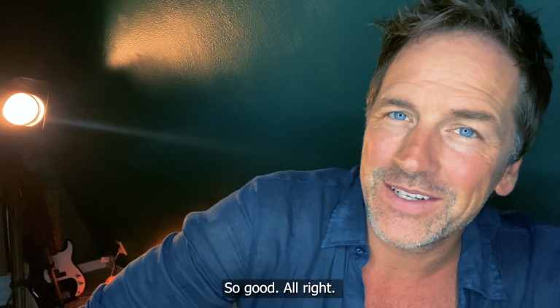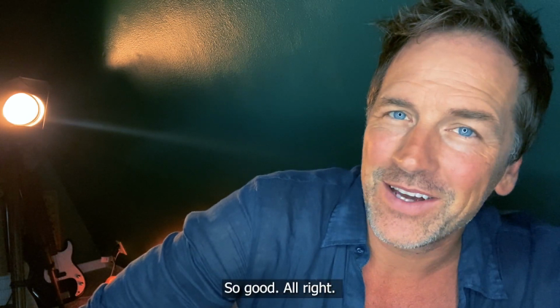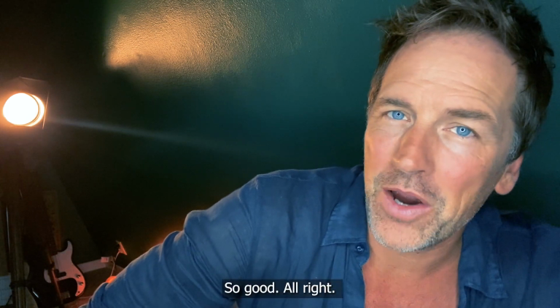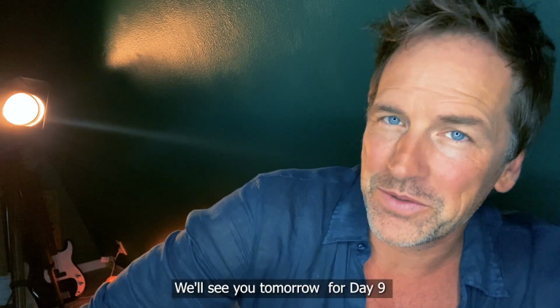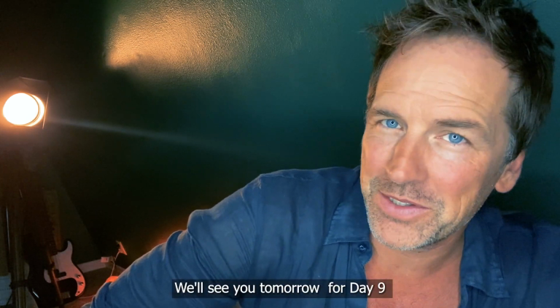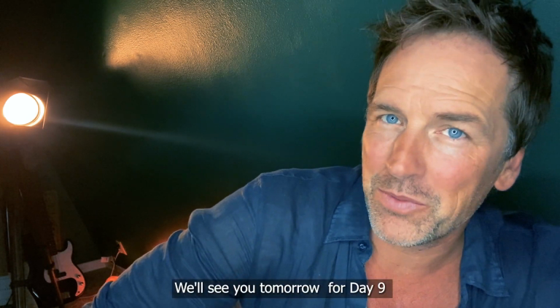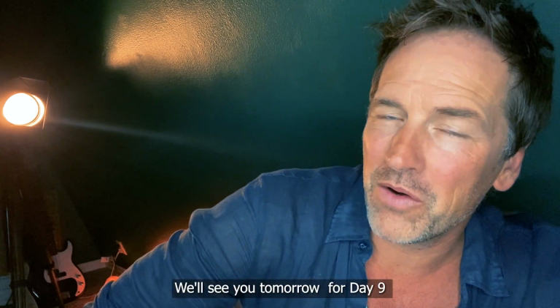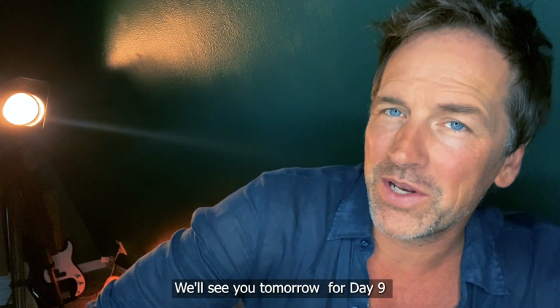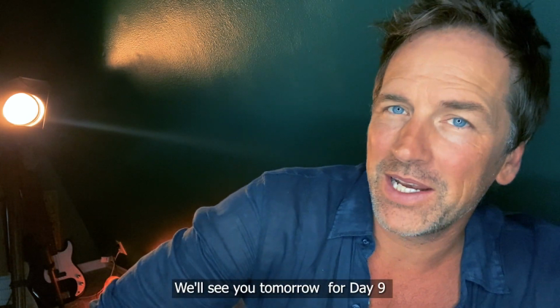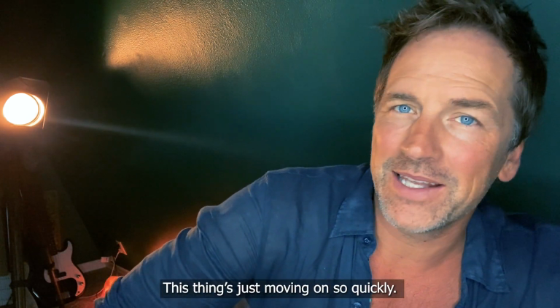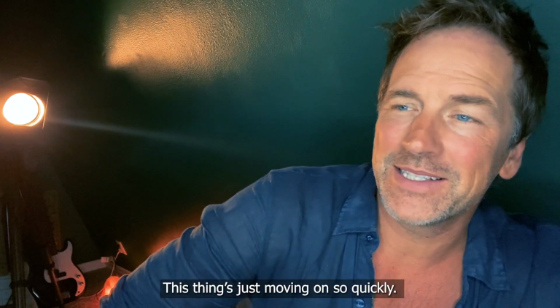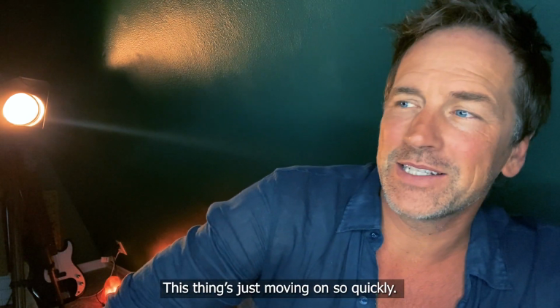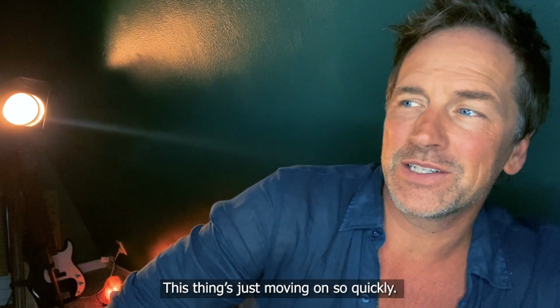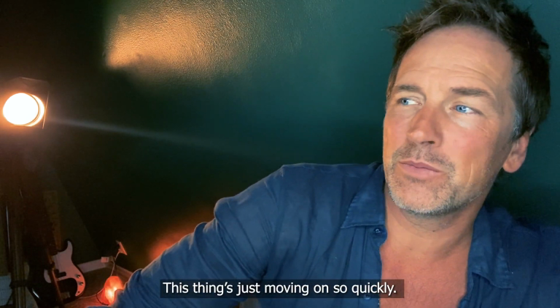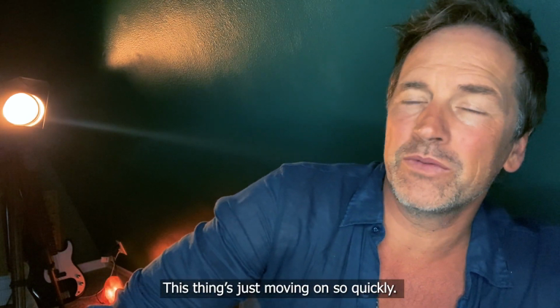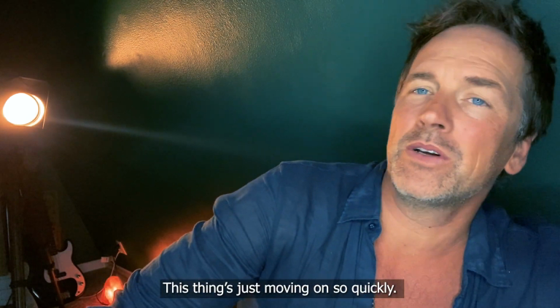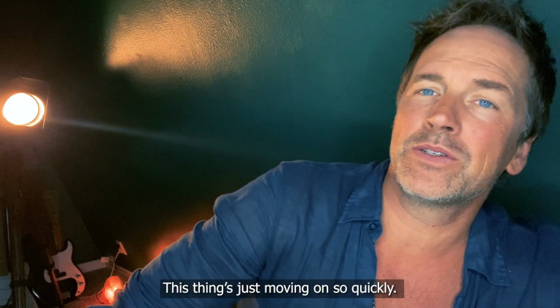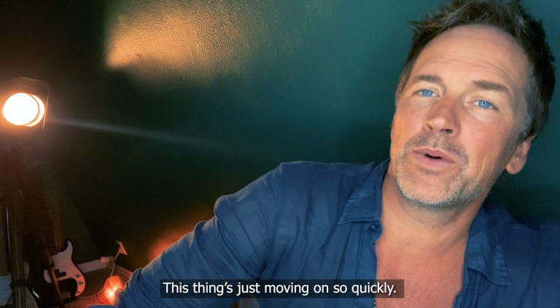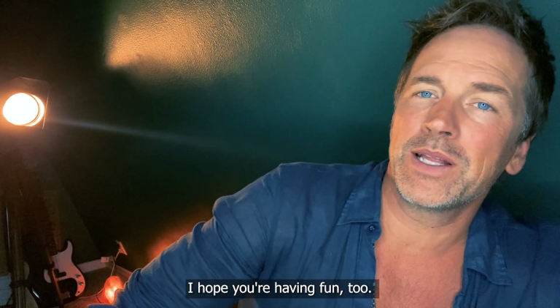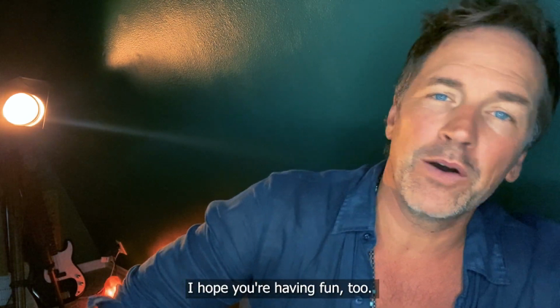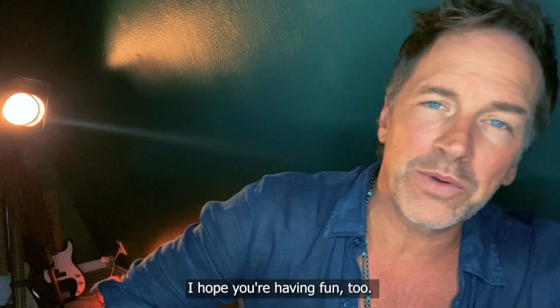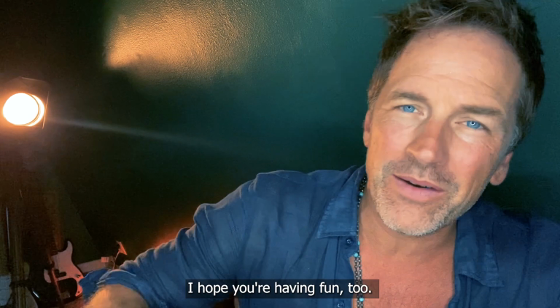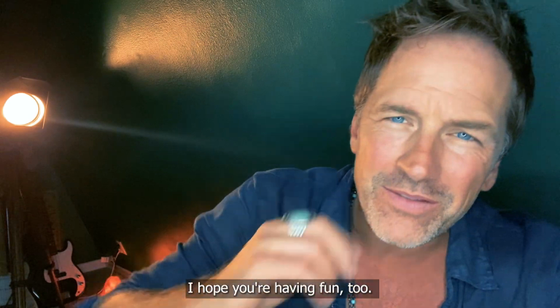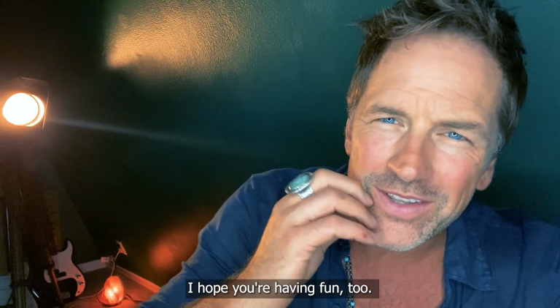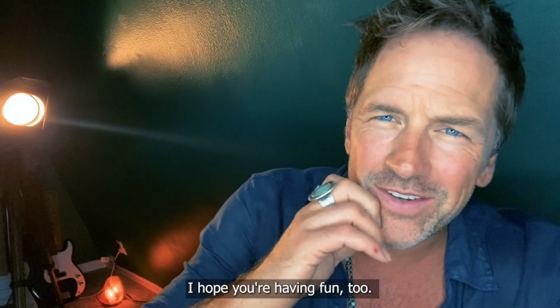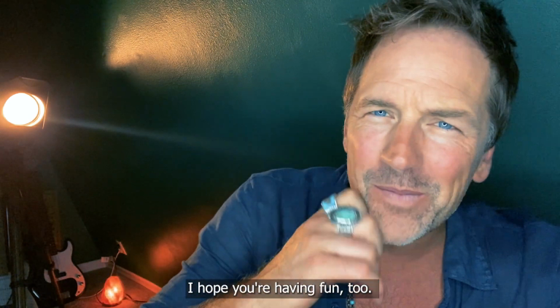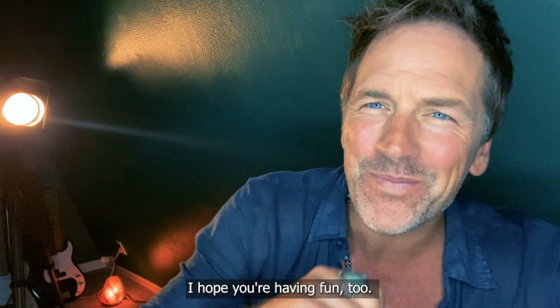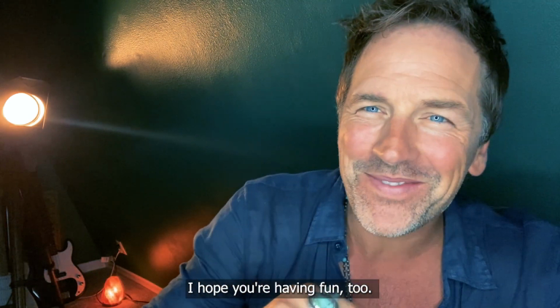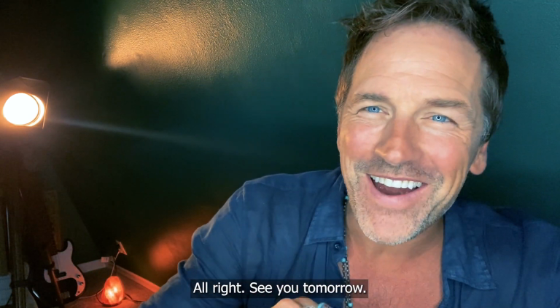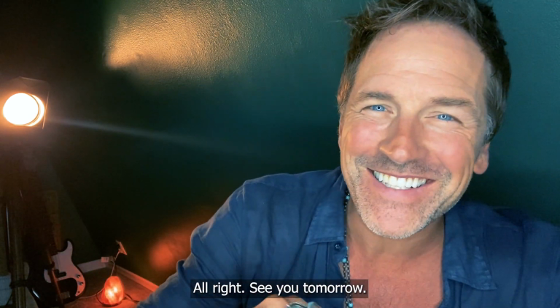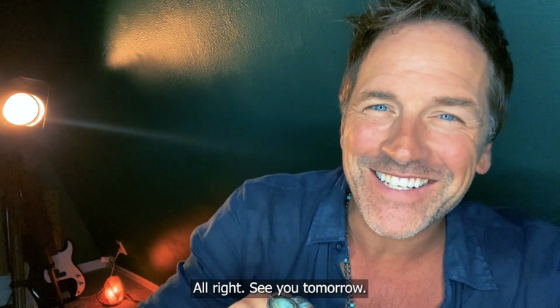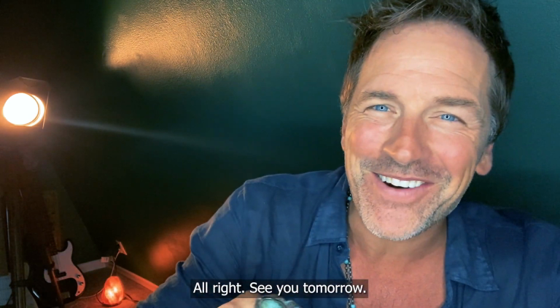We'll see you tomorrow for day nine — this thing is just moving on so quickly. I hope you're having fun too. See you tomorrow!